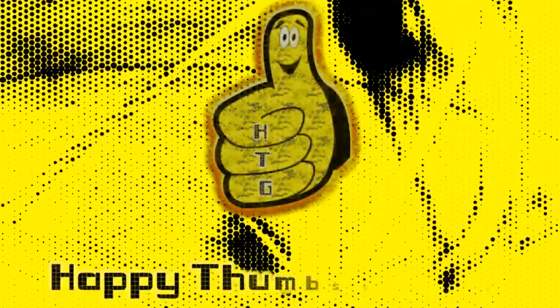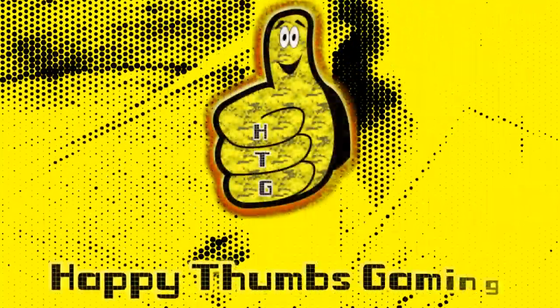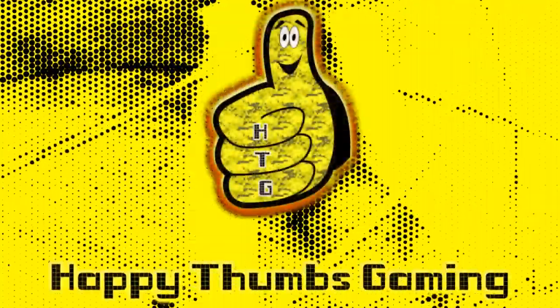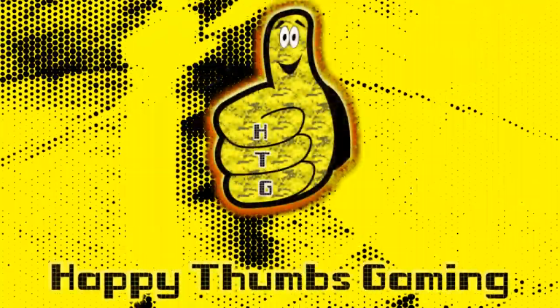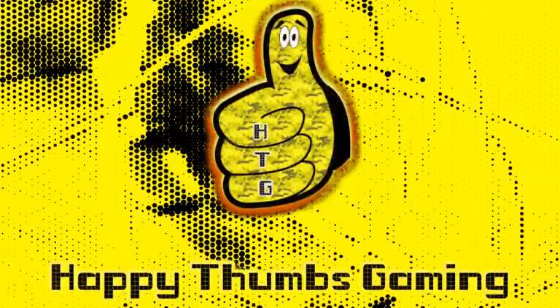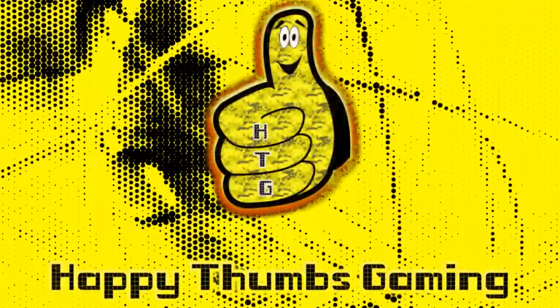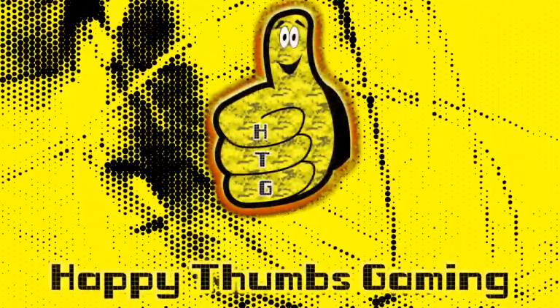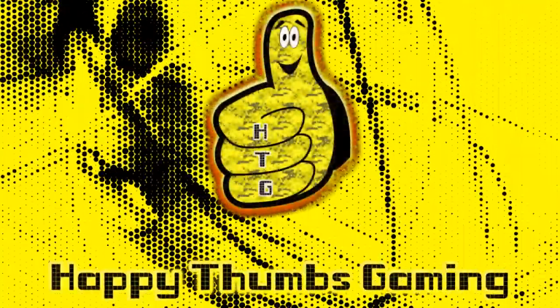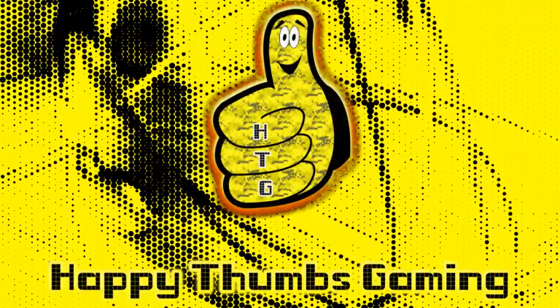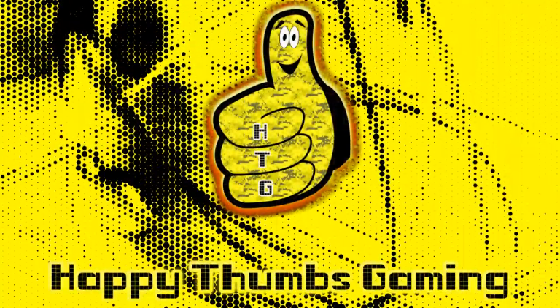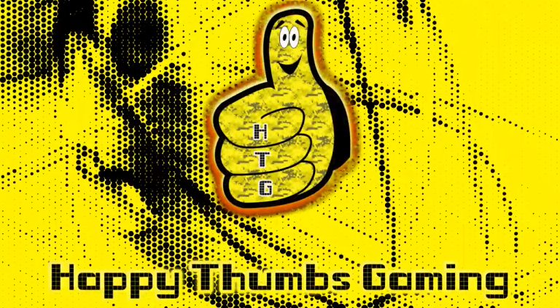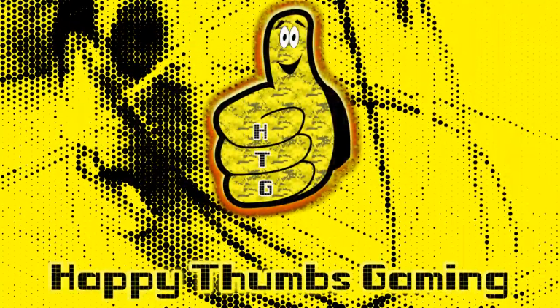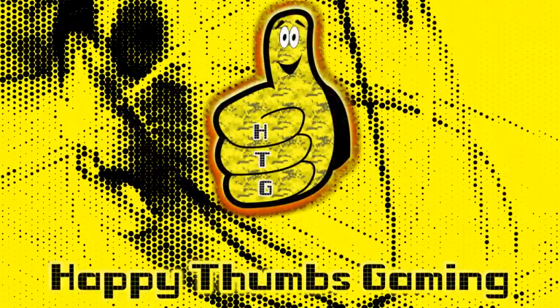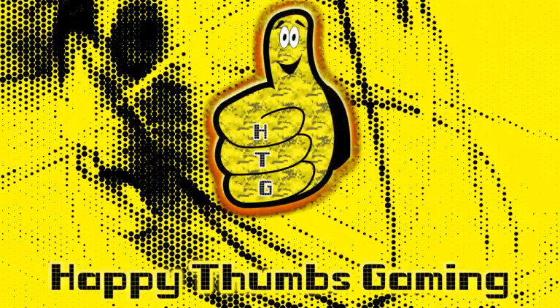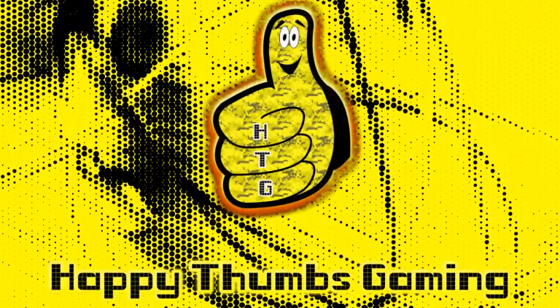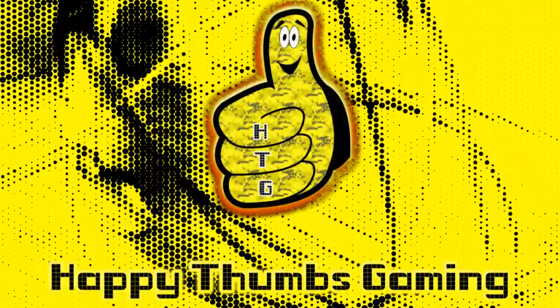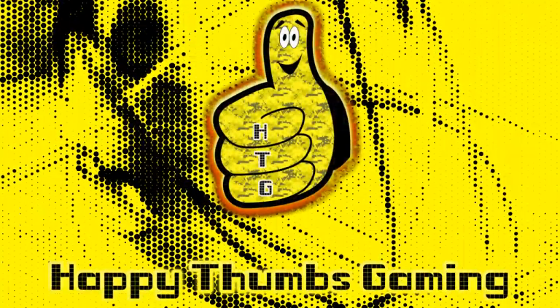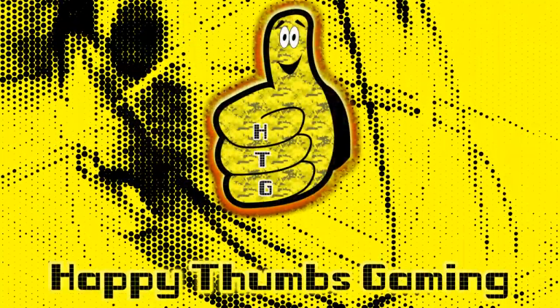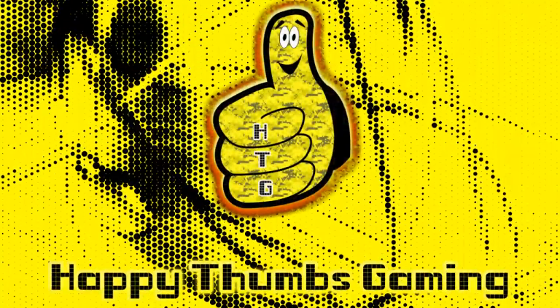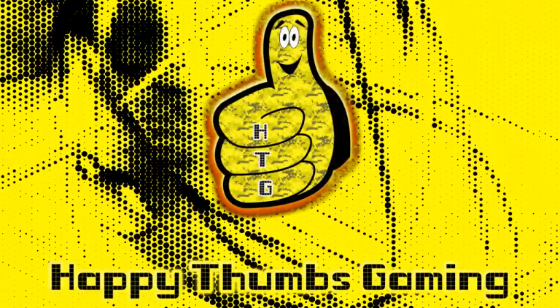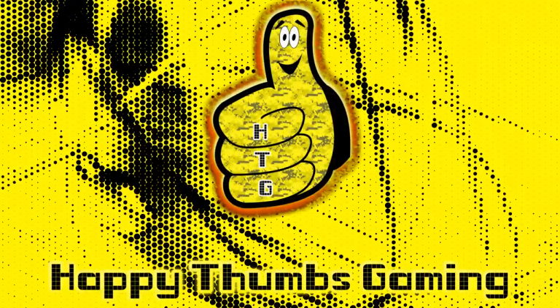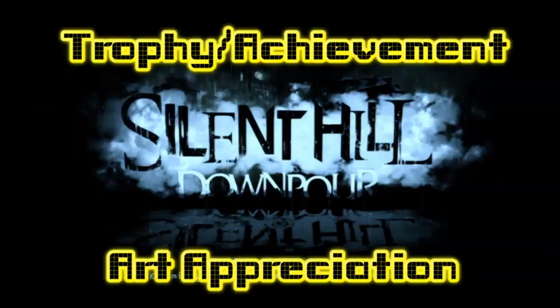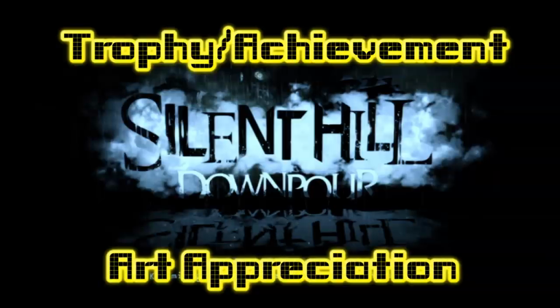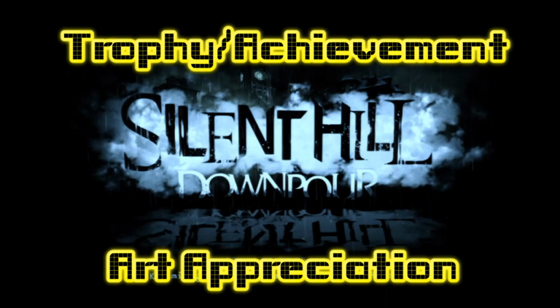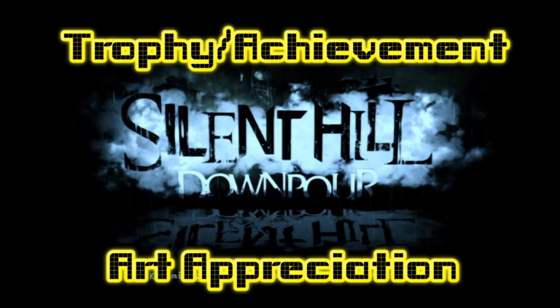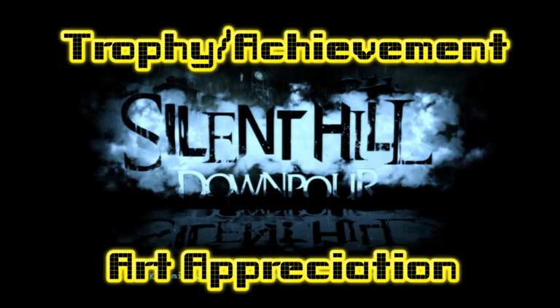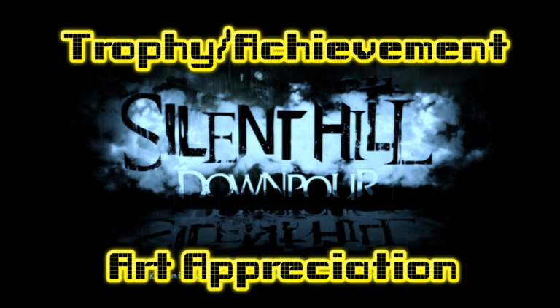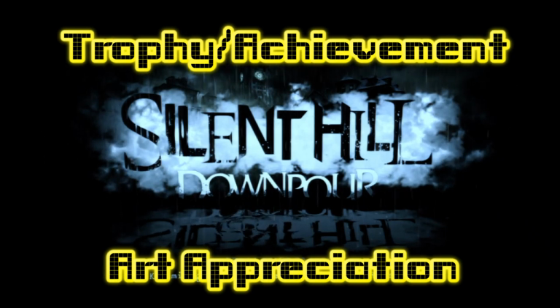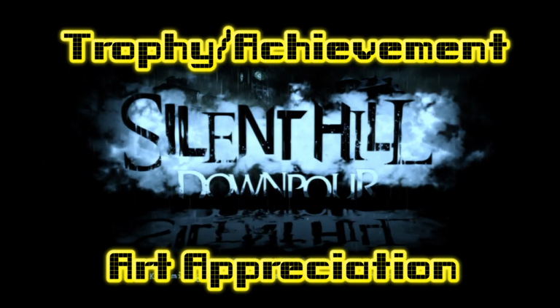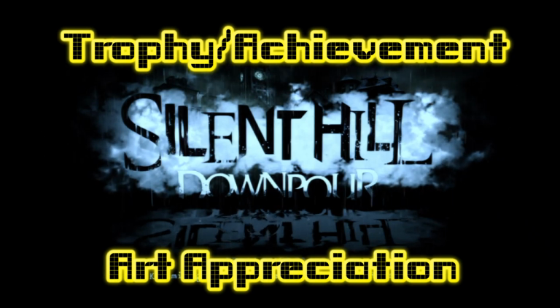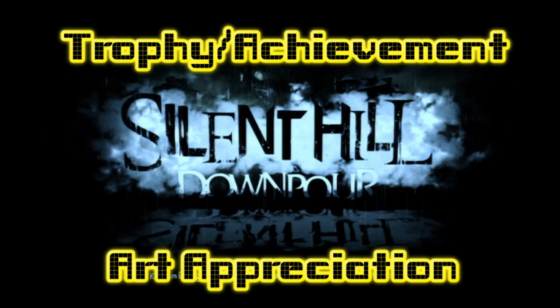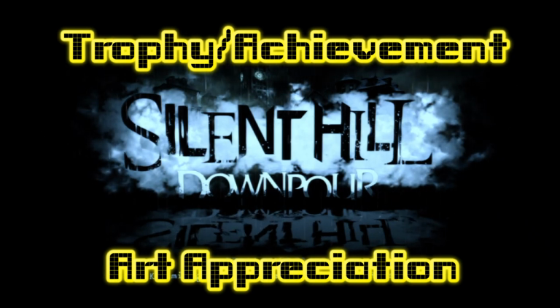Happy Thumbs Gaming! Big Show! Hey everybody, it's Brian with Happy Thumbs Gaming.